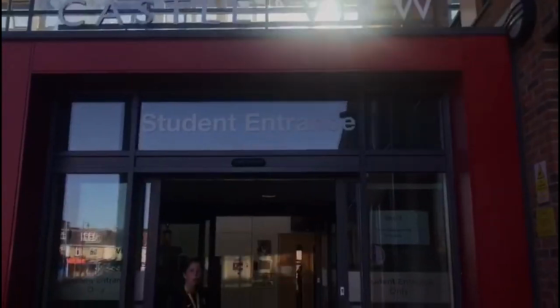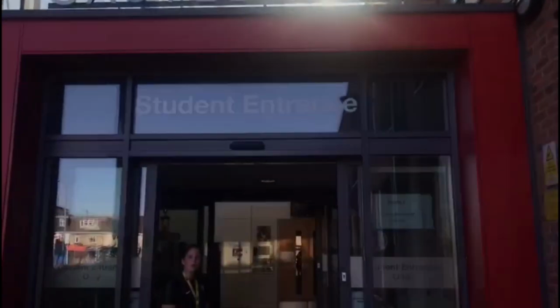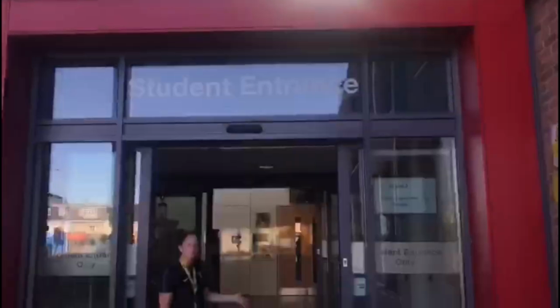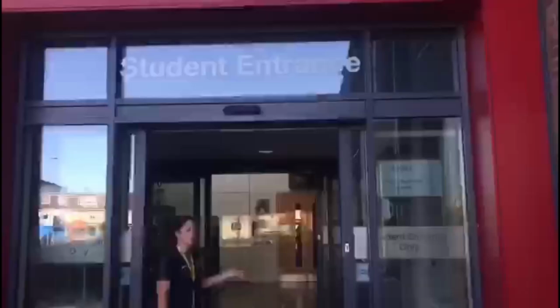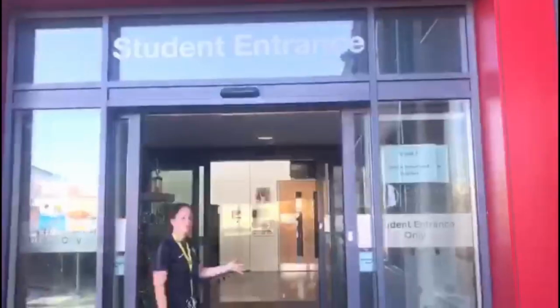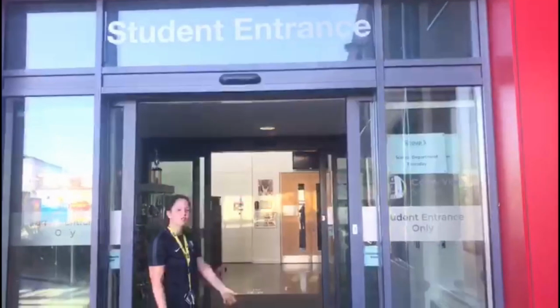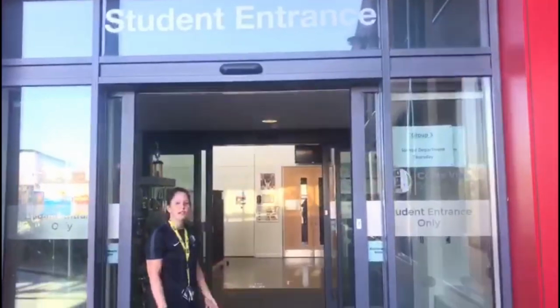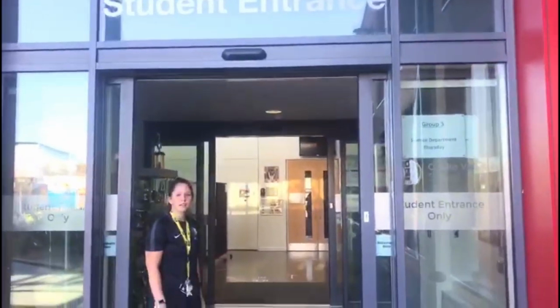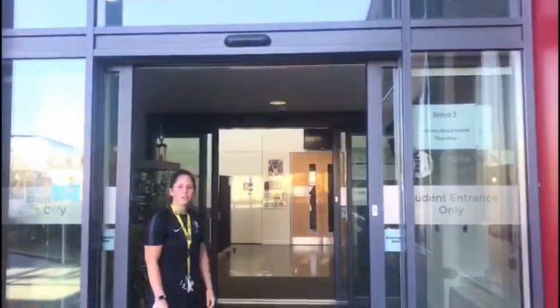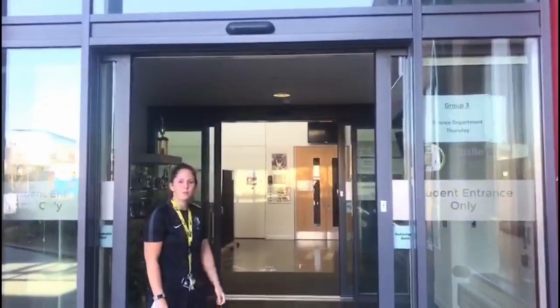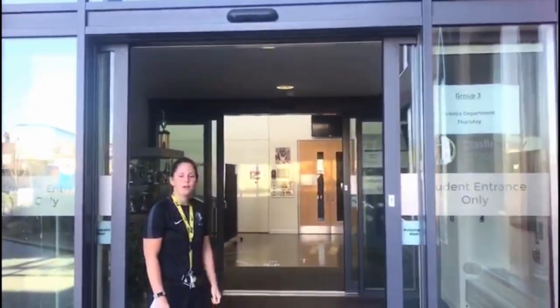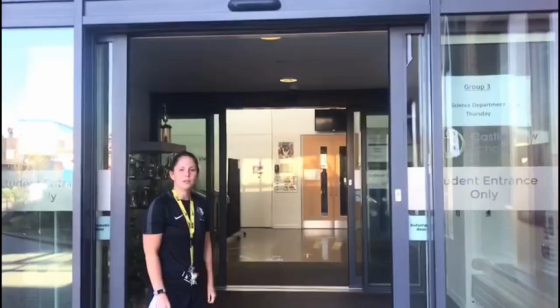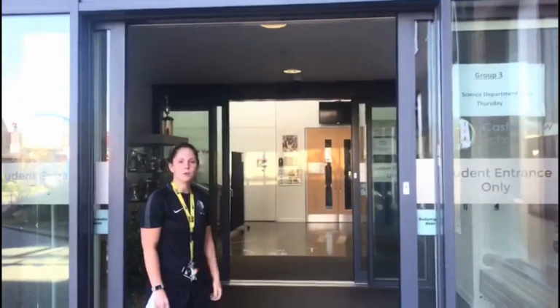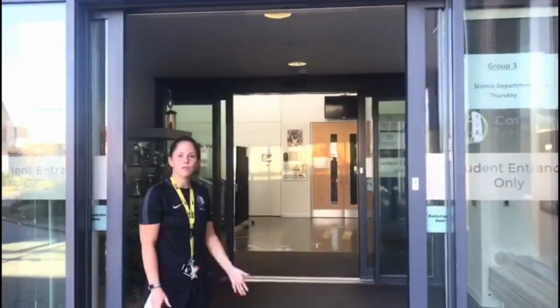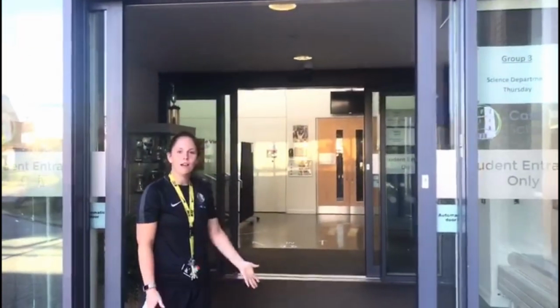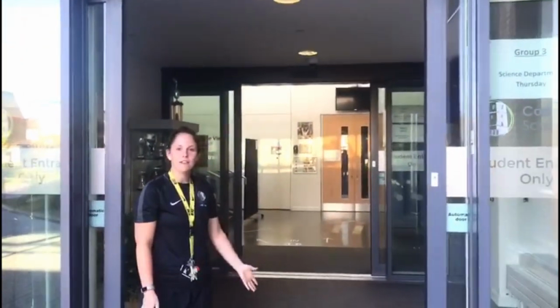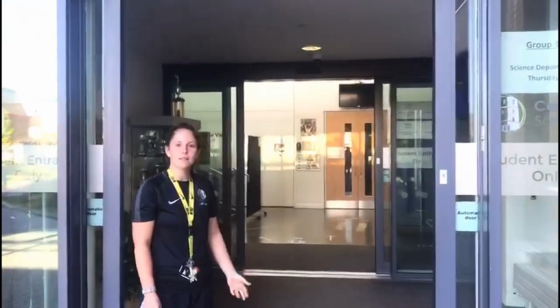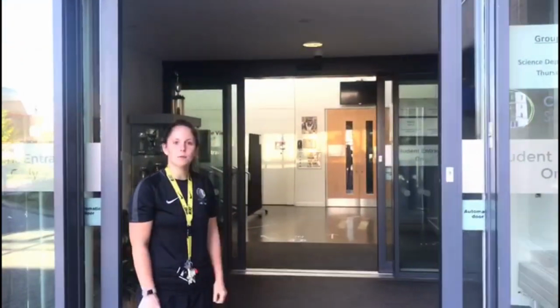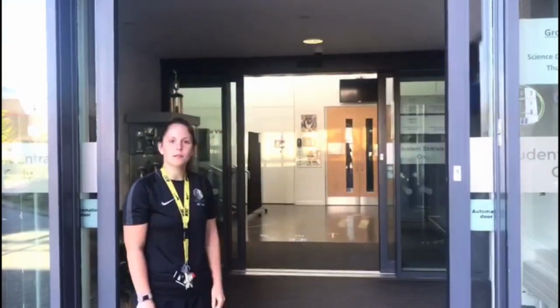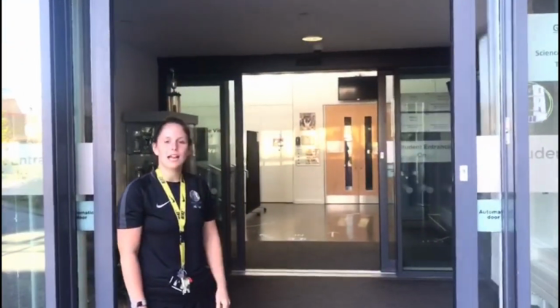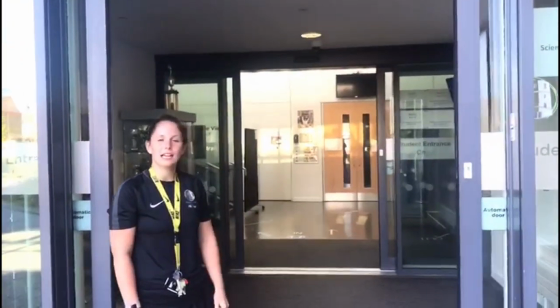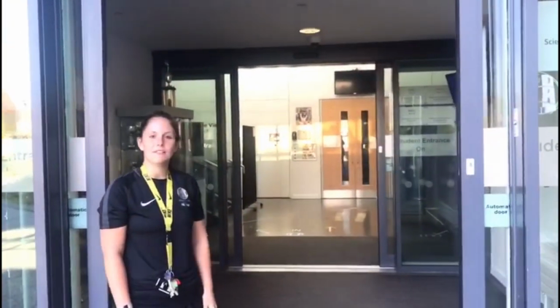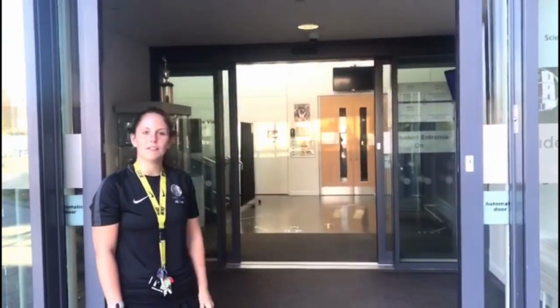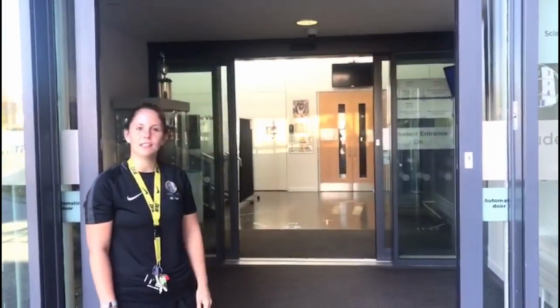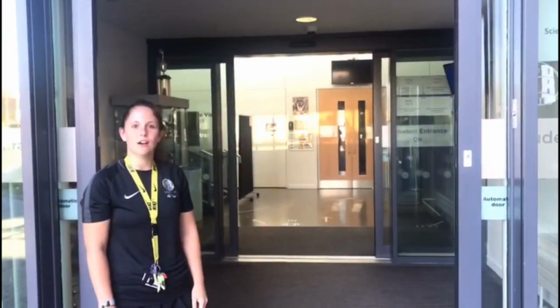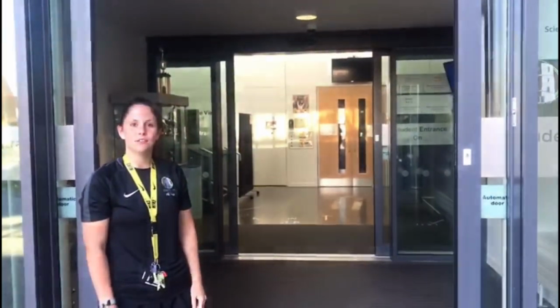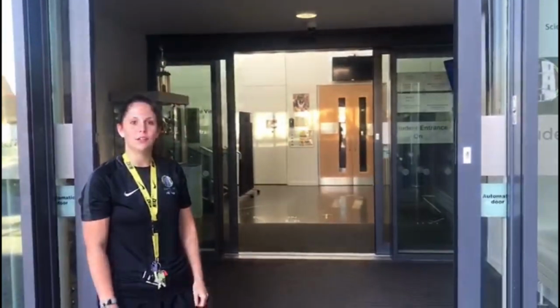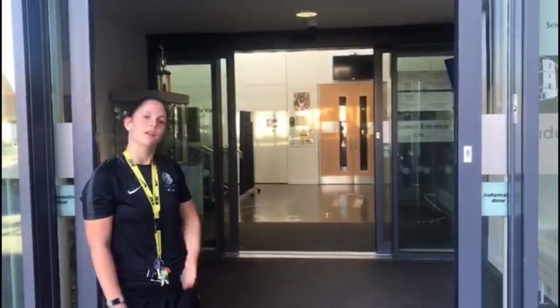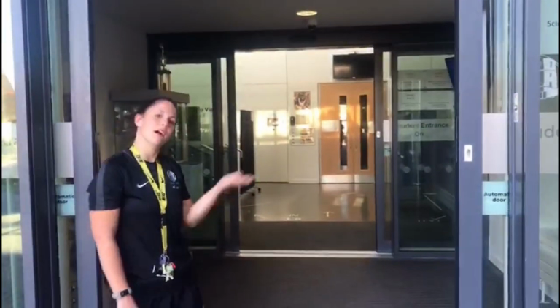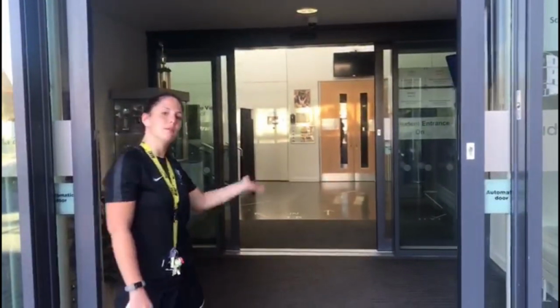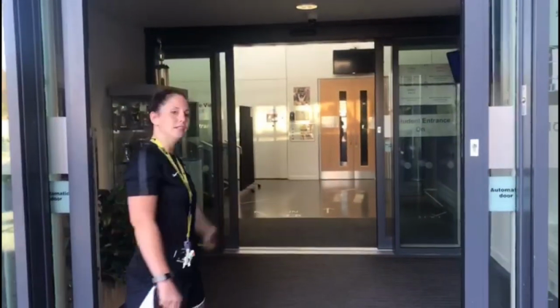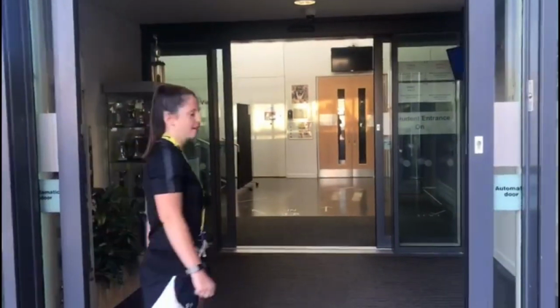Welcome to your student entrance, where you will arrive here in the morning and leave here in the afternoon. Come on inside.